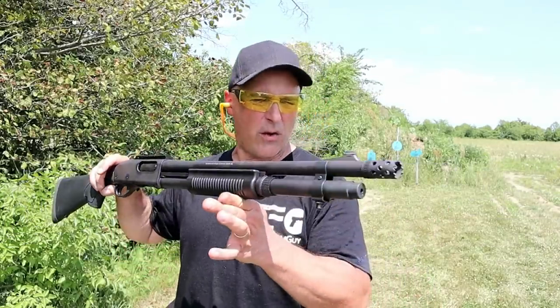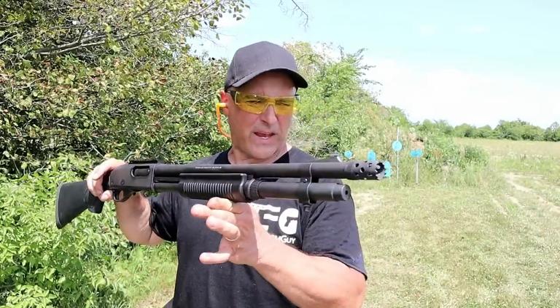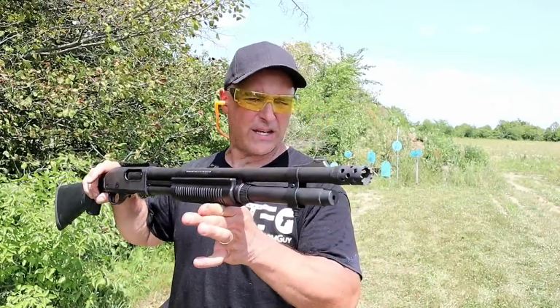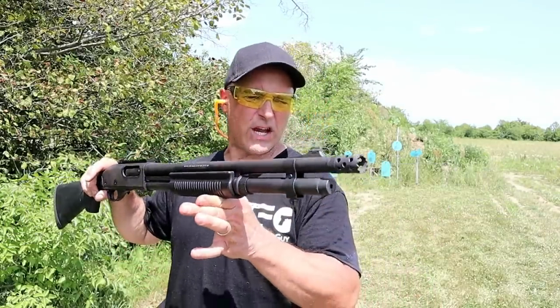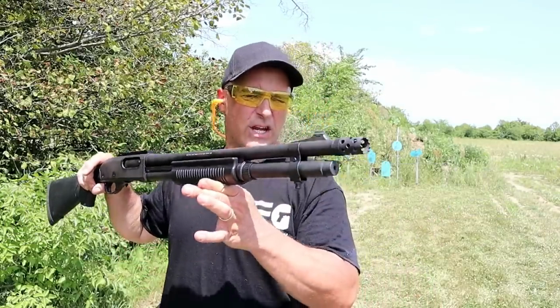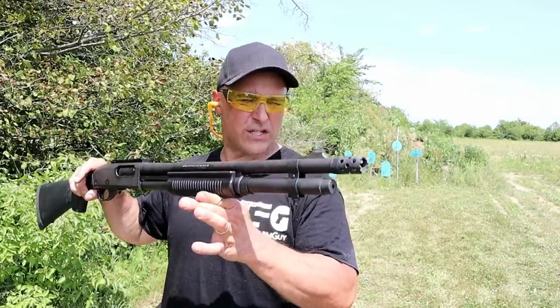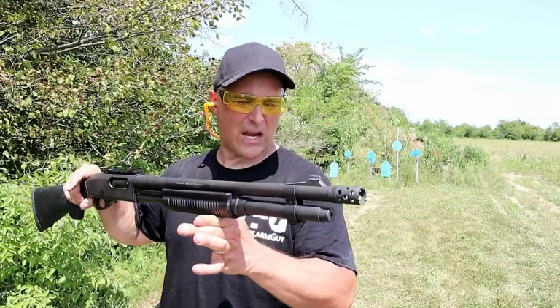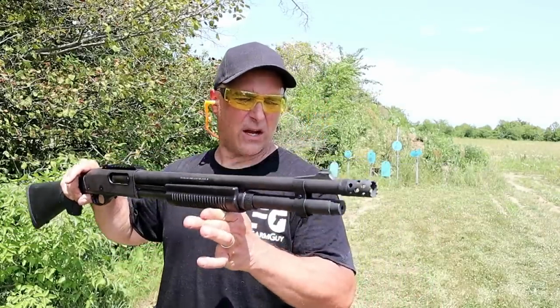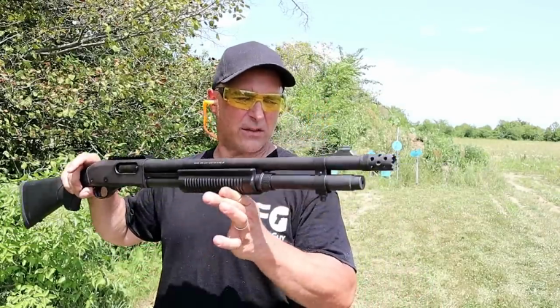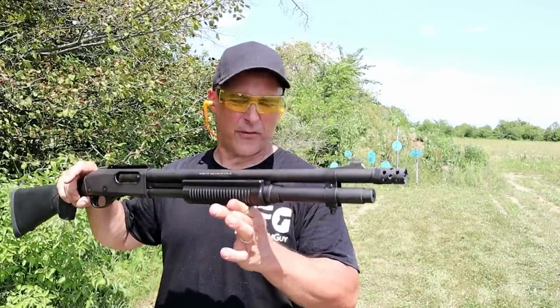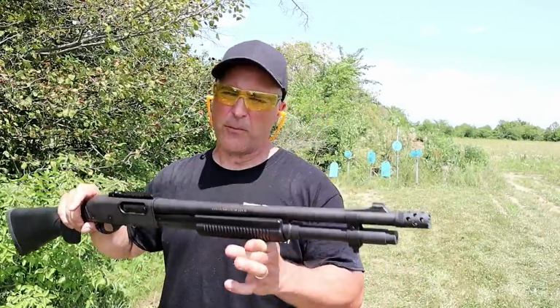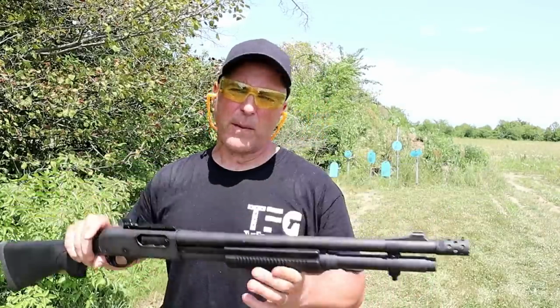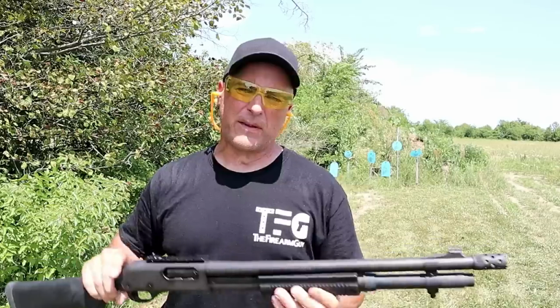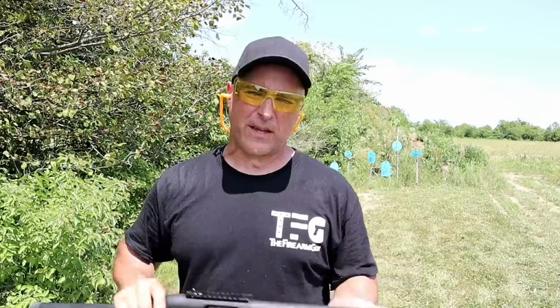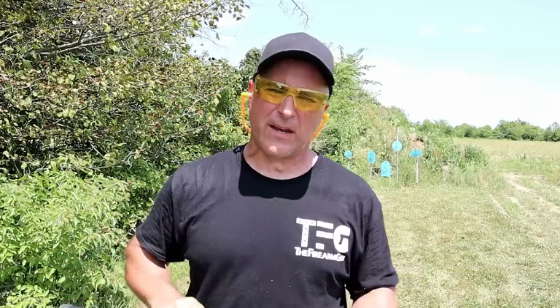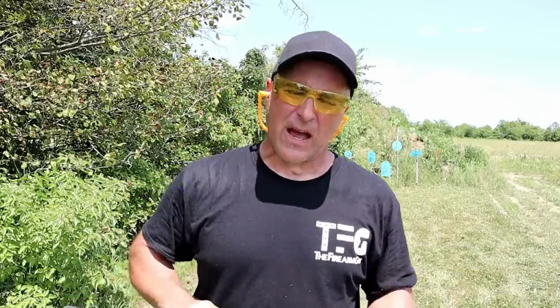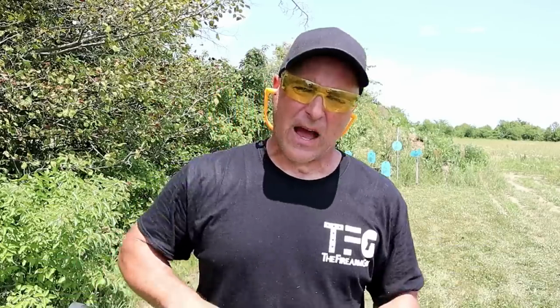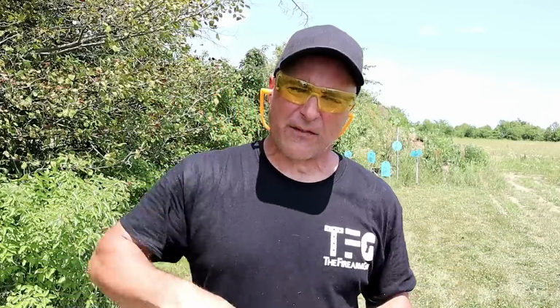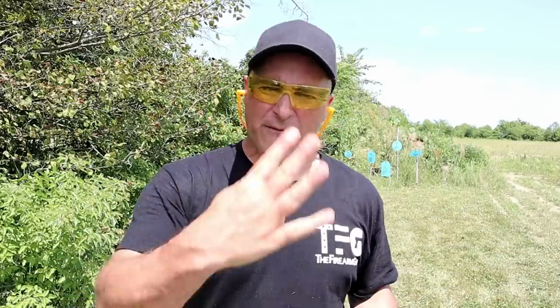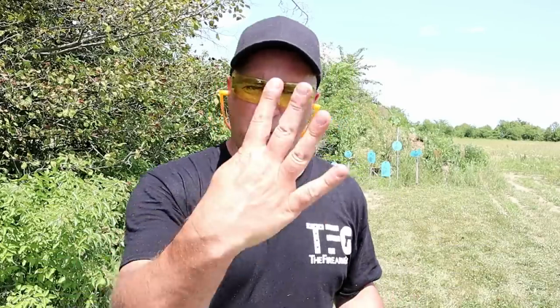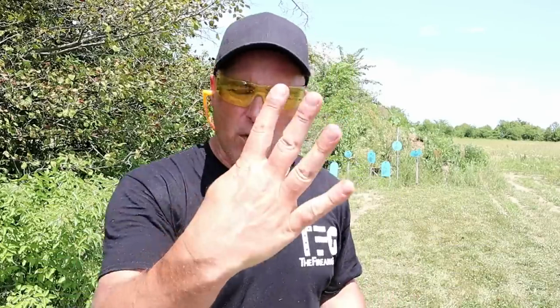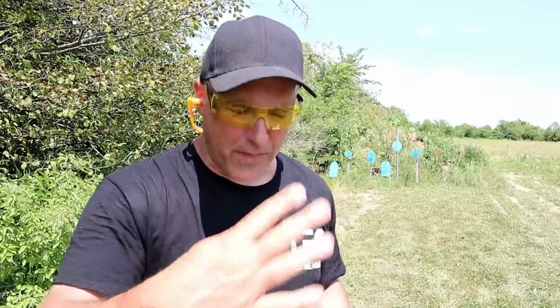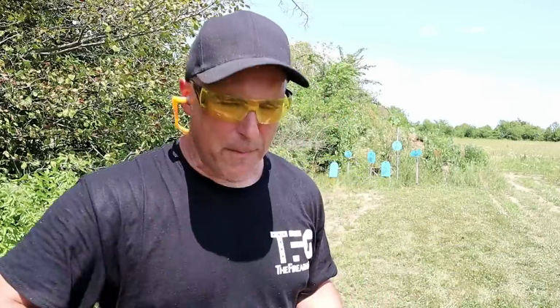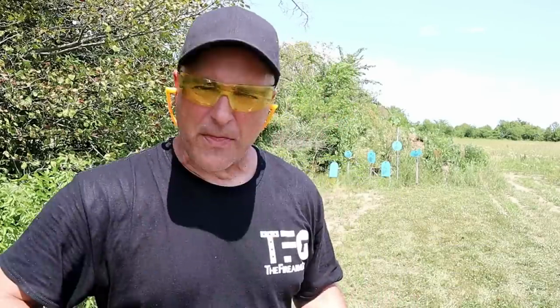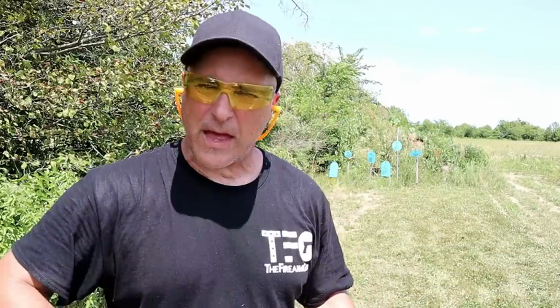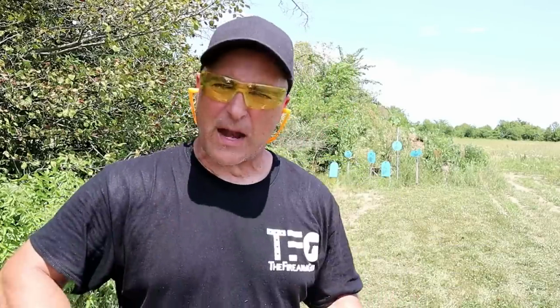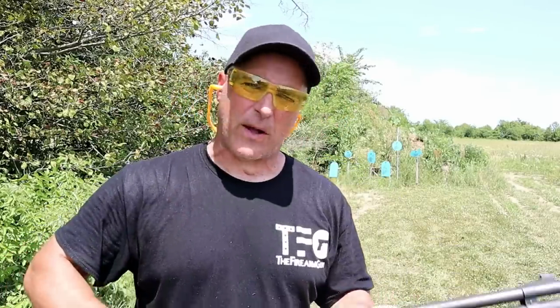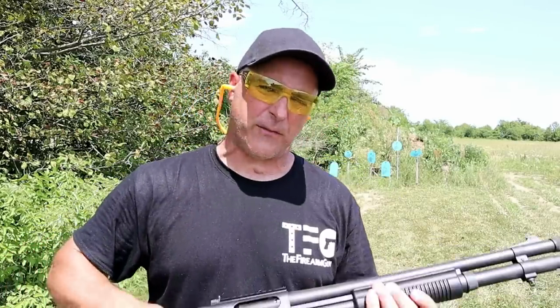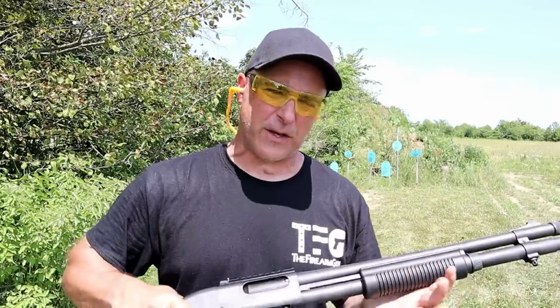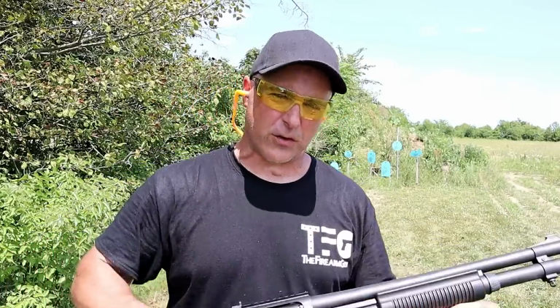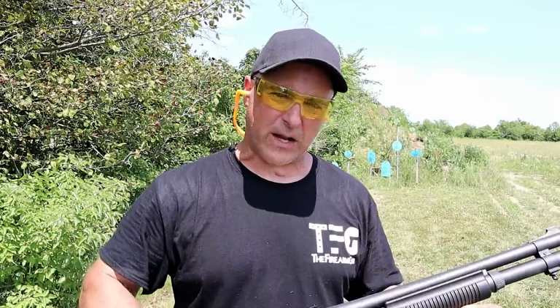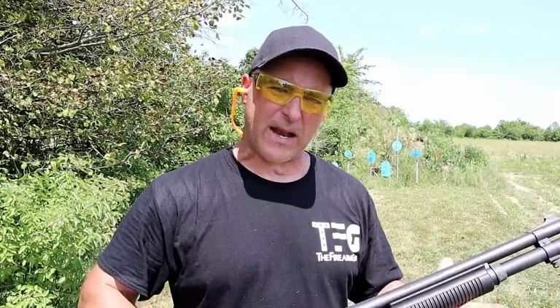12 gauge shotguns from Remington. I've got four of them that I want to feature today.